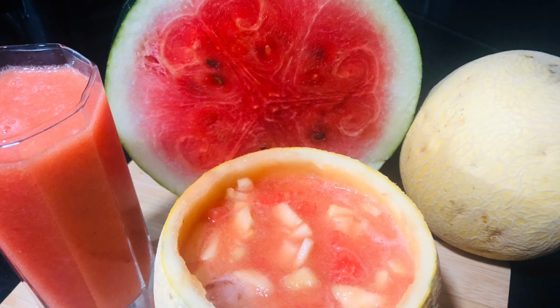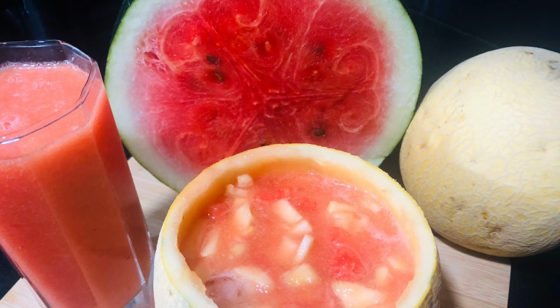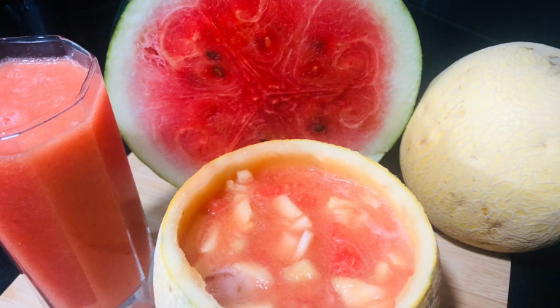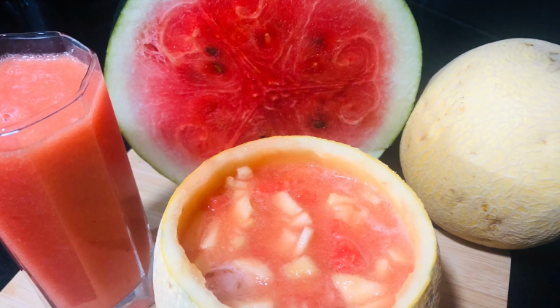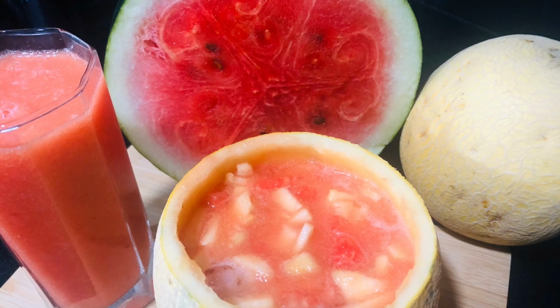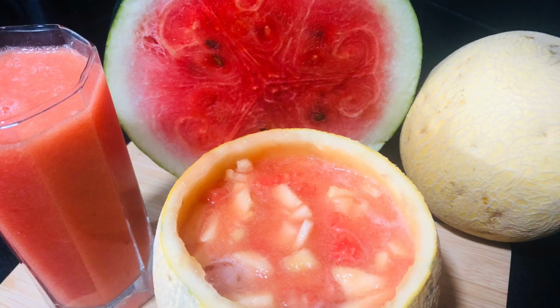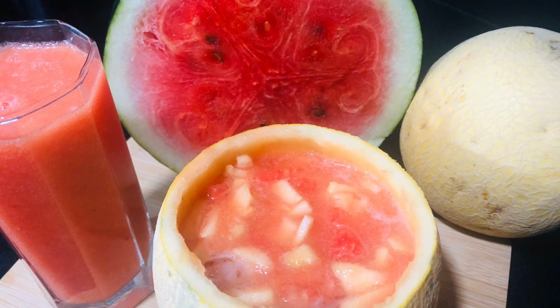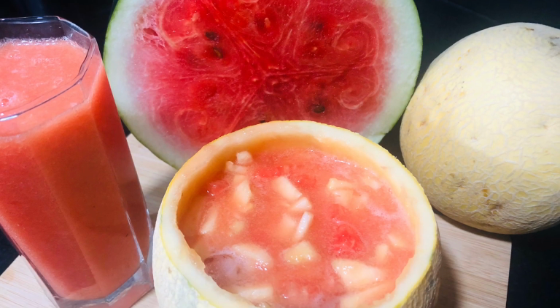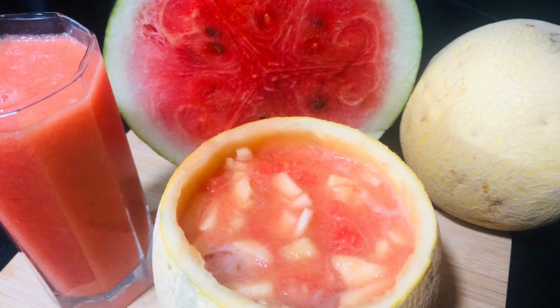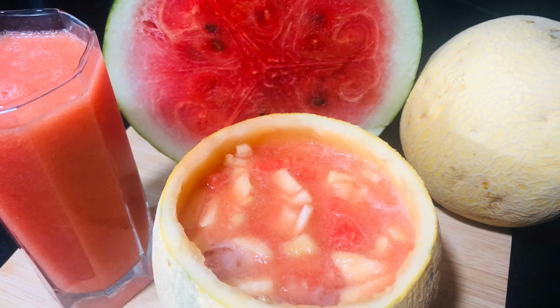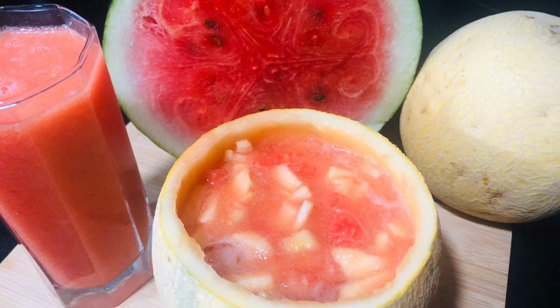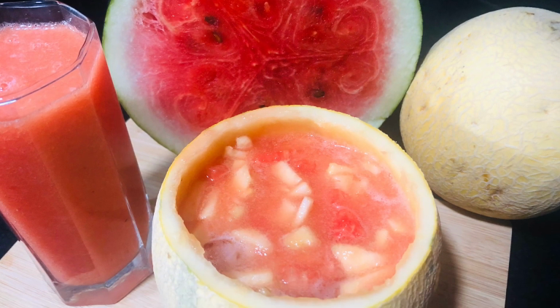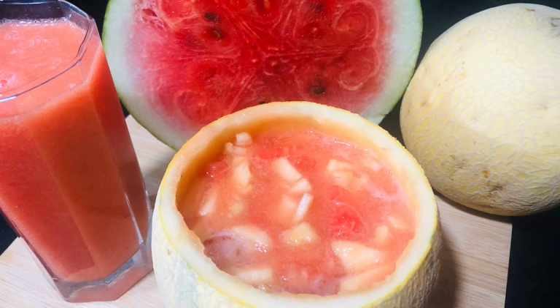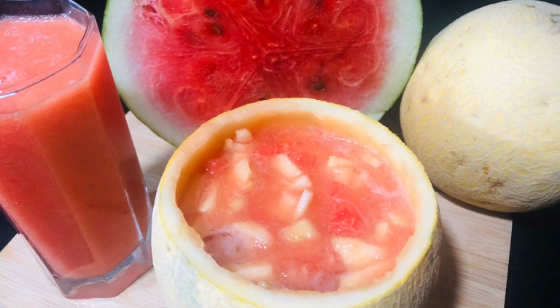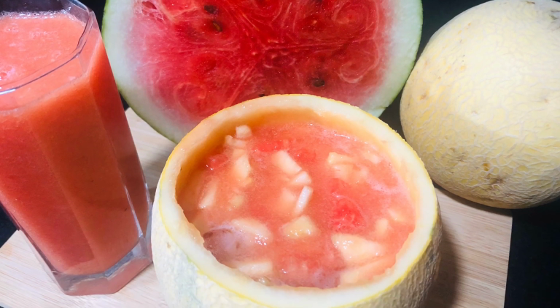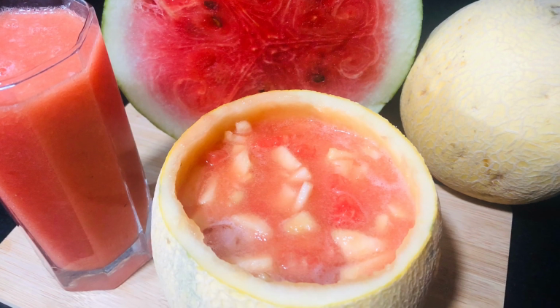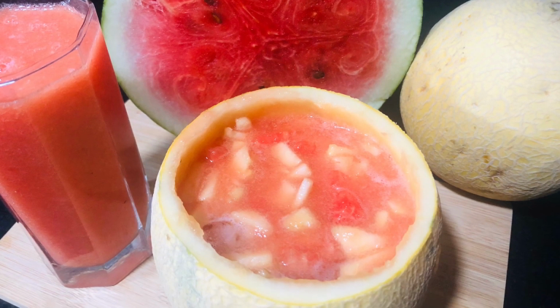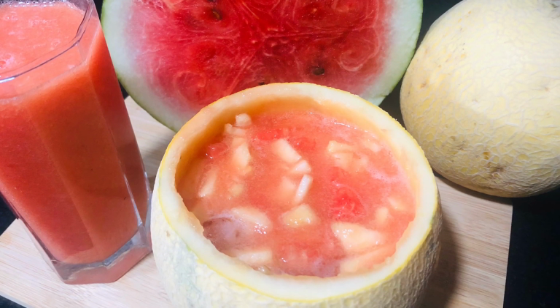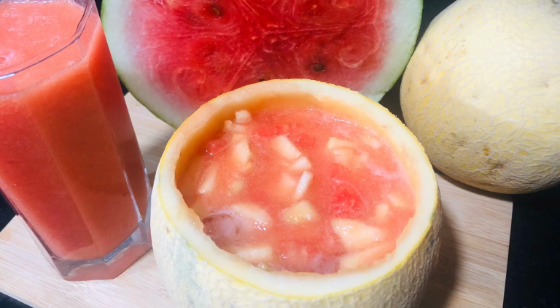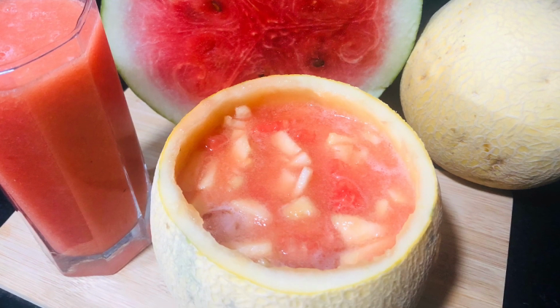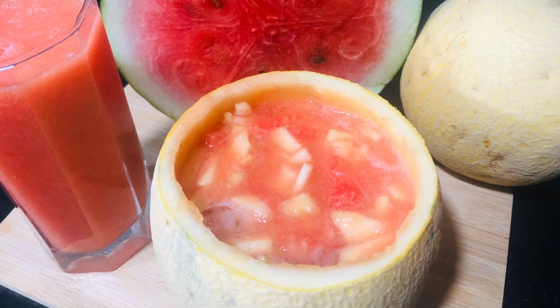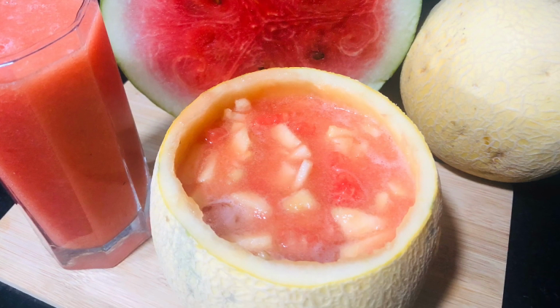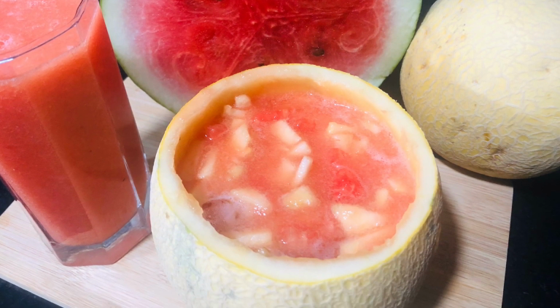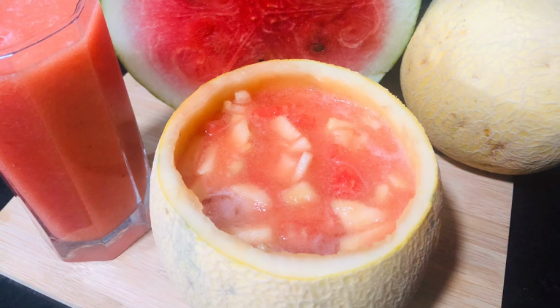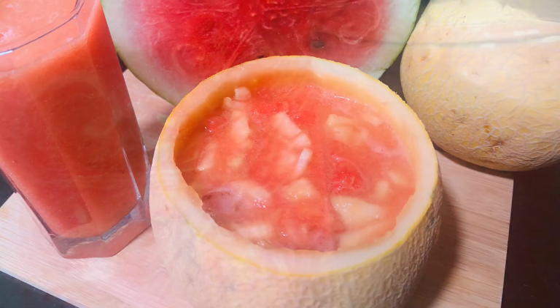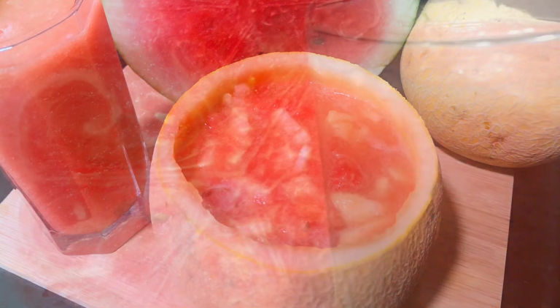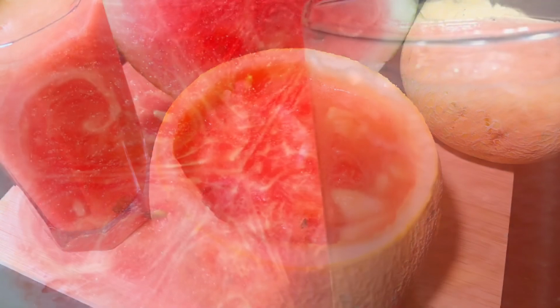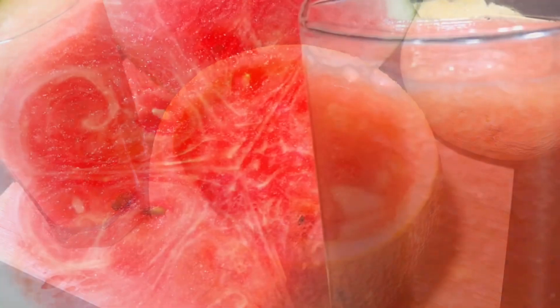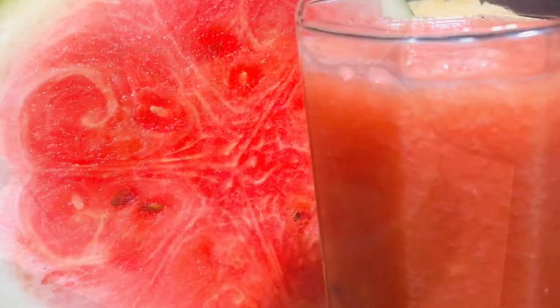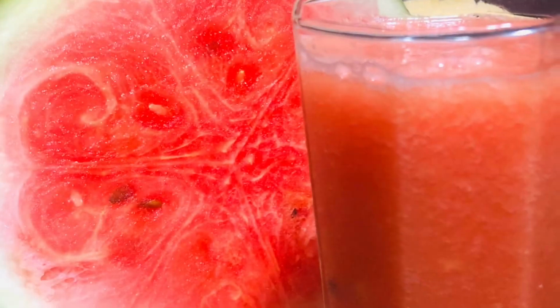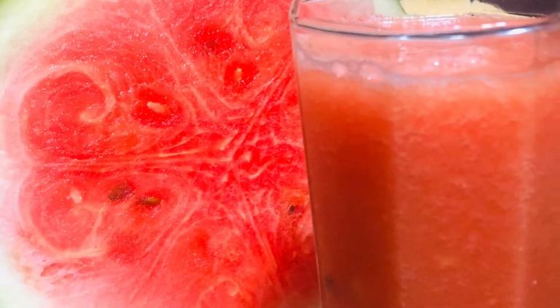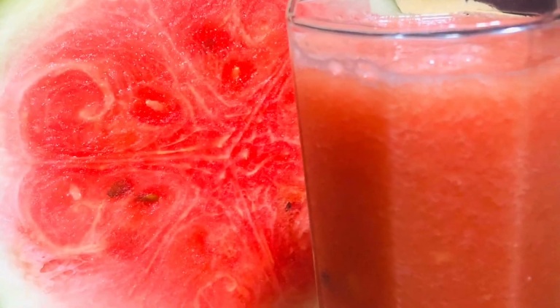Hi Dears! Welcome back! Now, we are ready to make a melon punch.